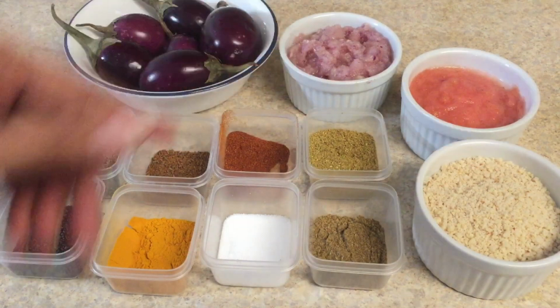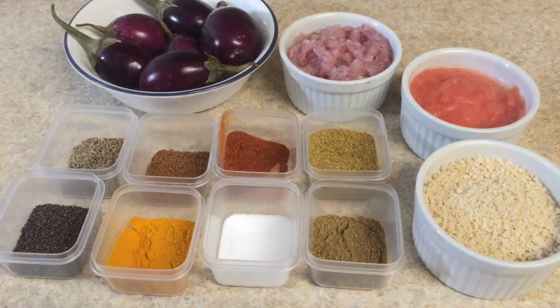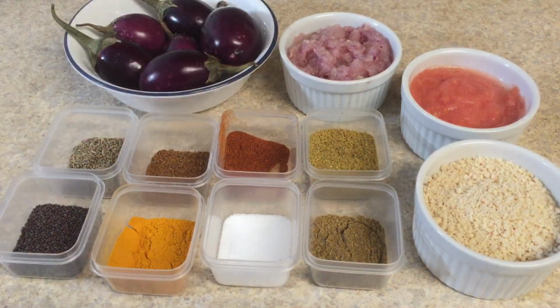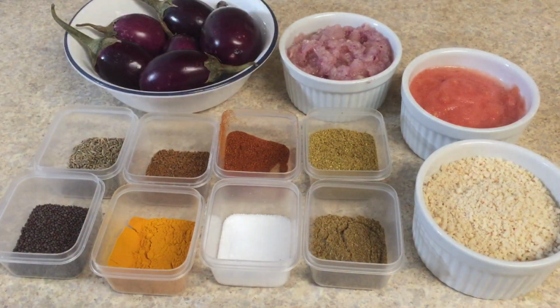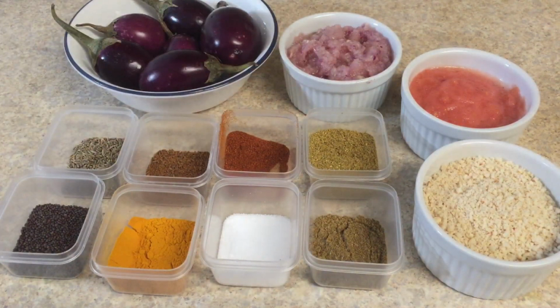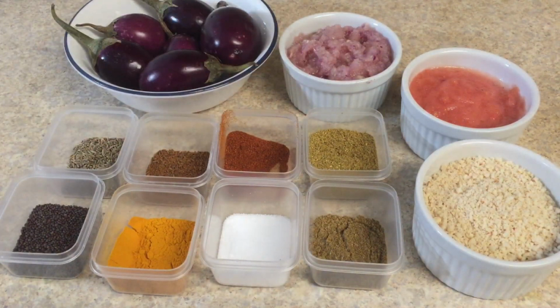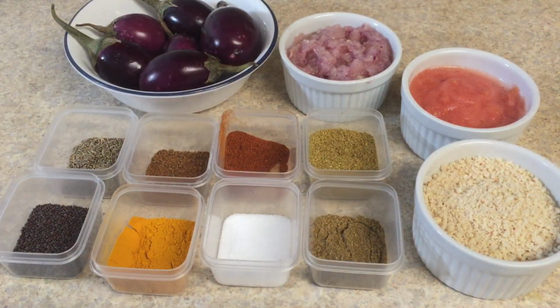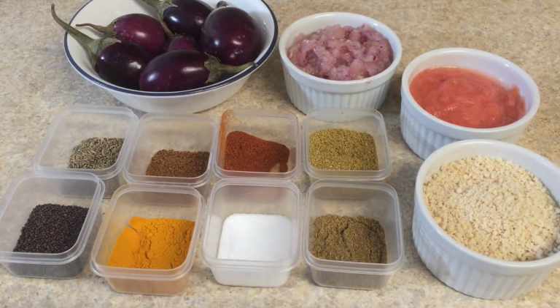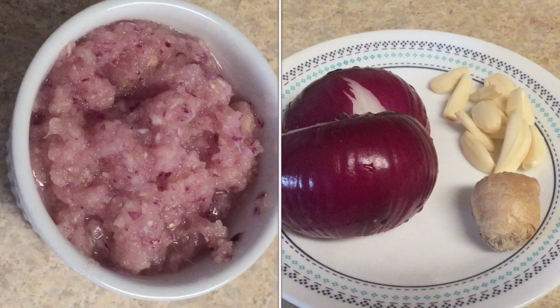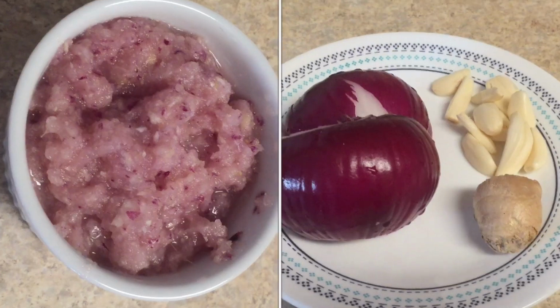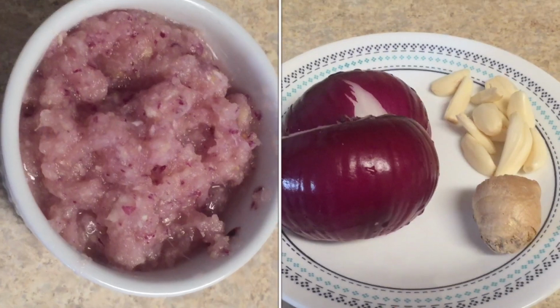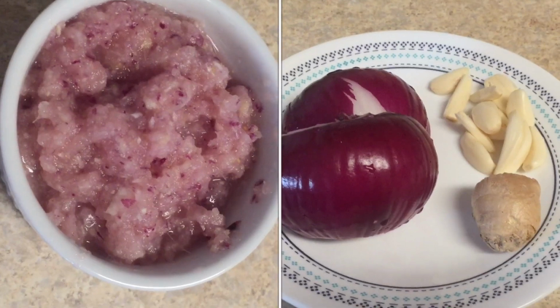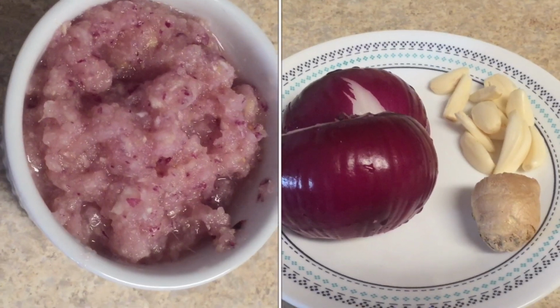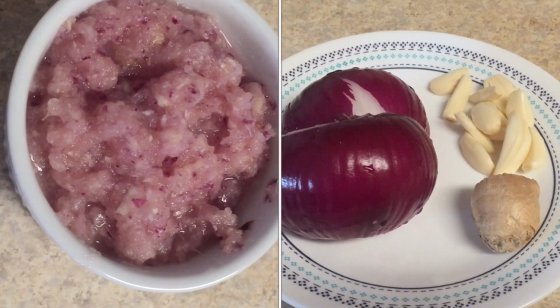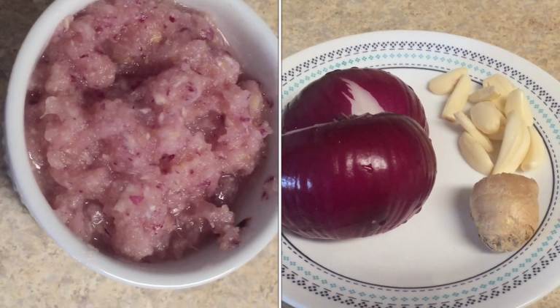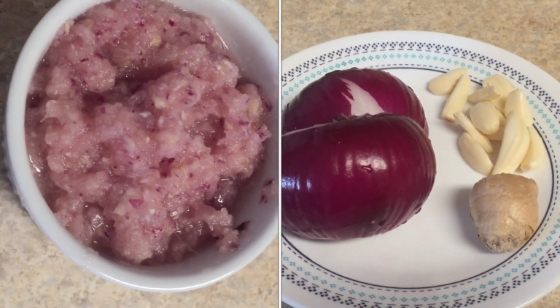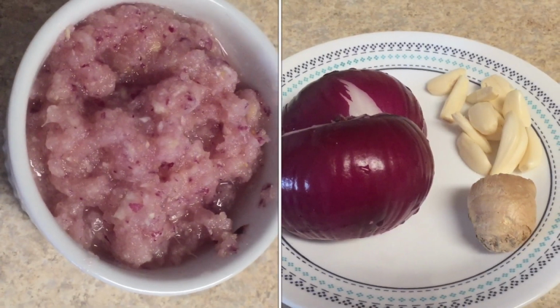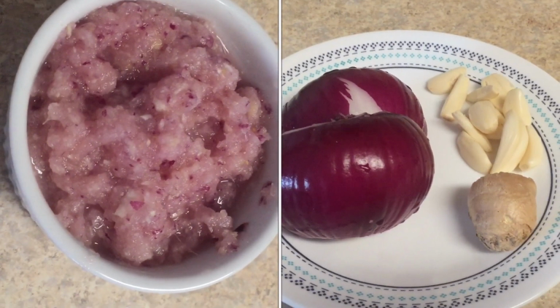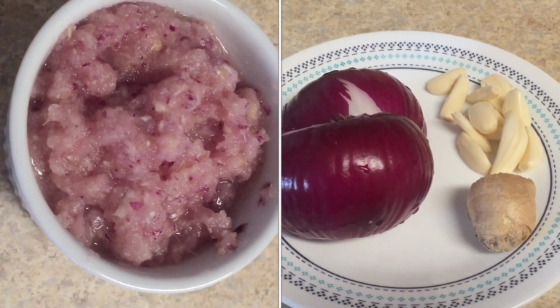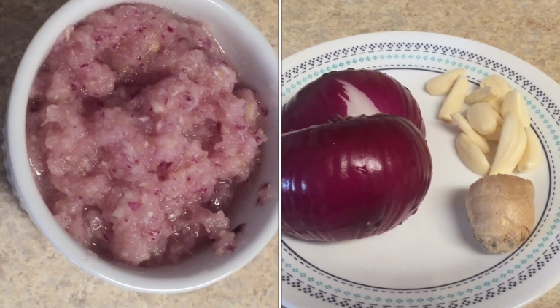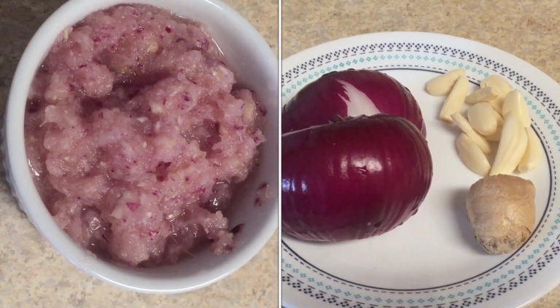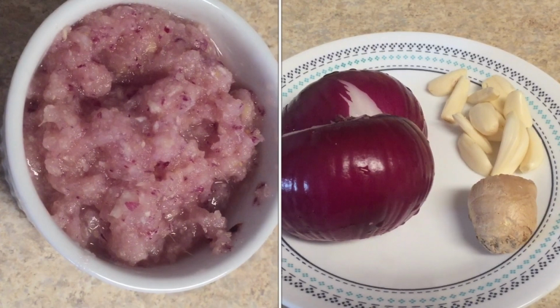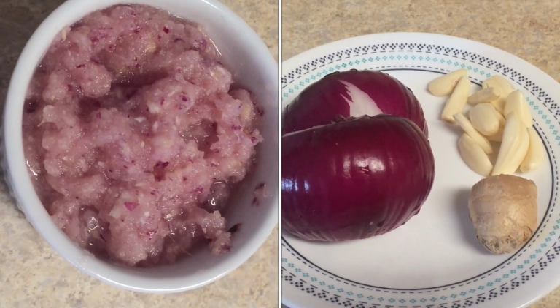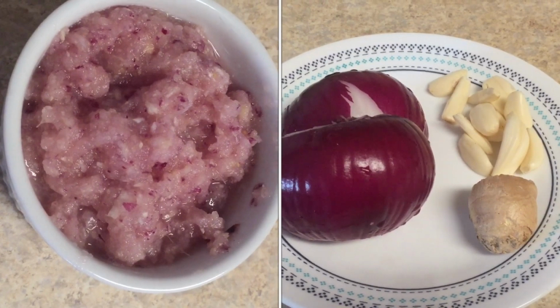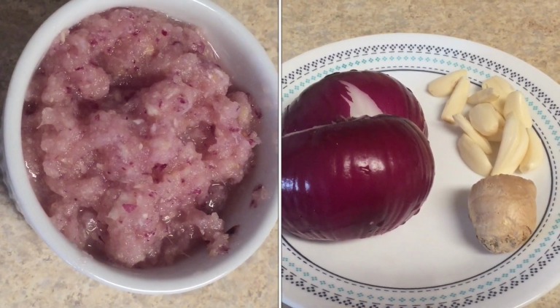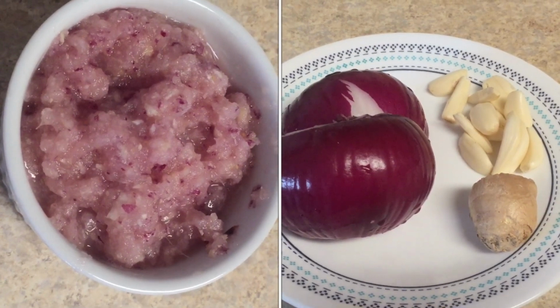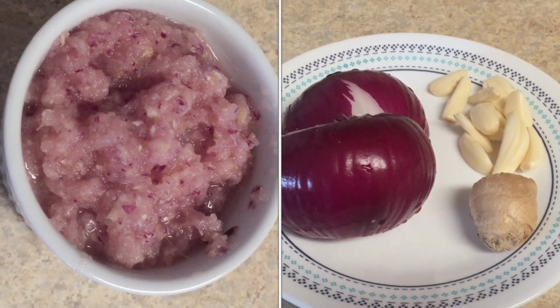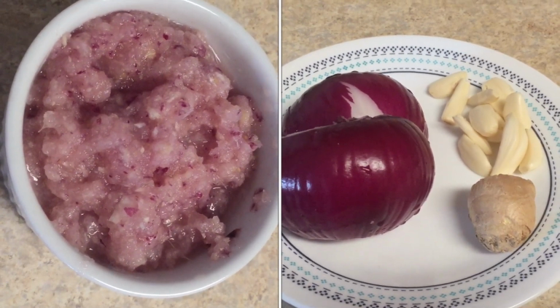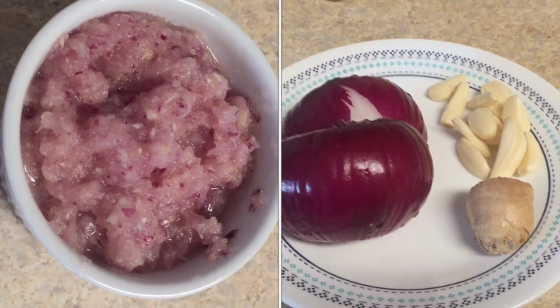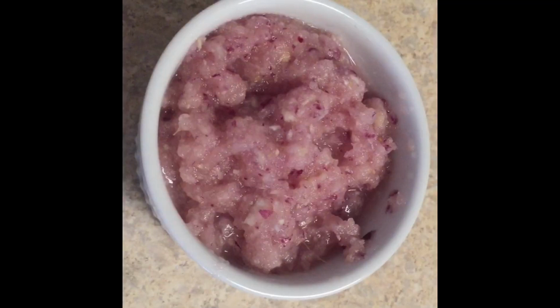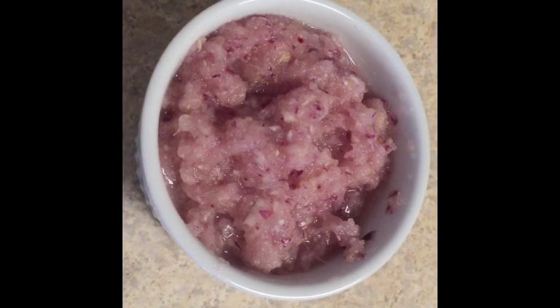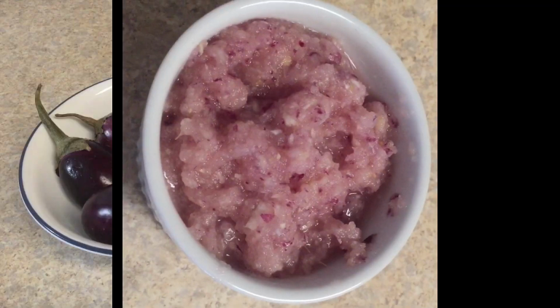Just to remind you, I have added ginger and garlic in the onion paste.